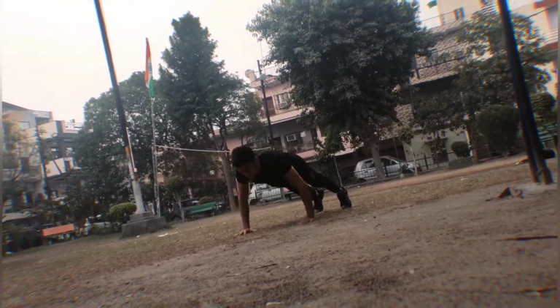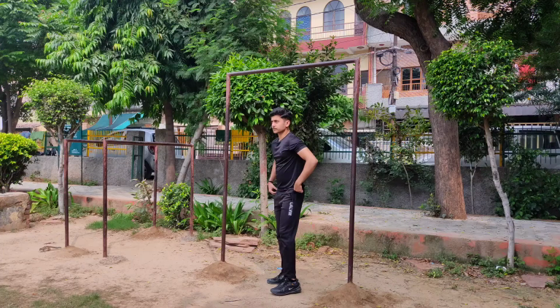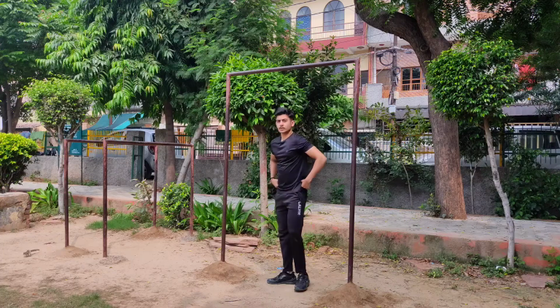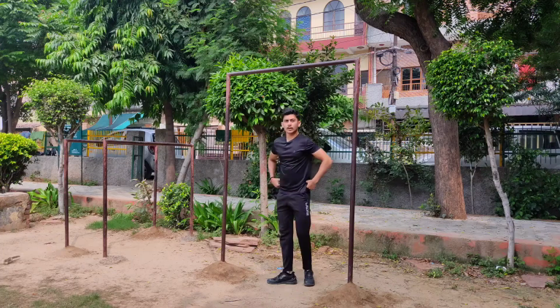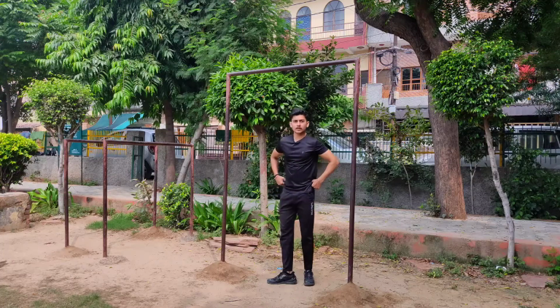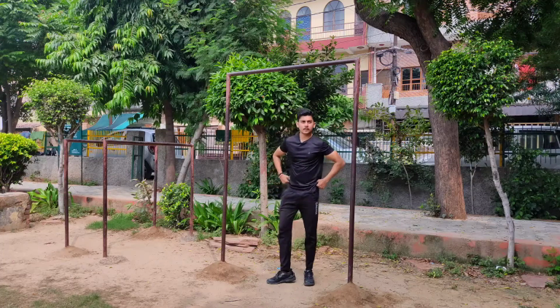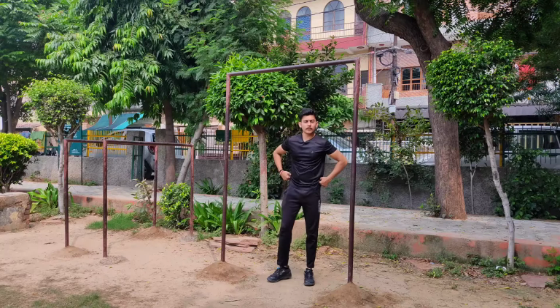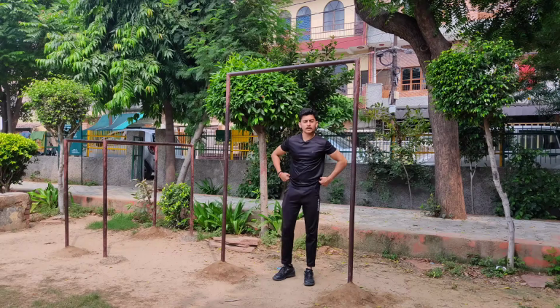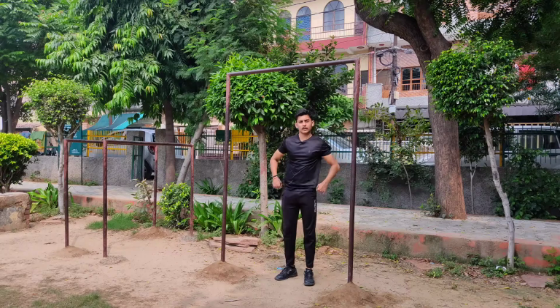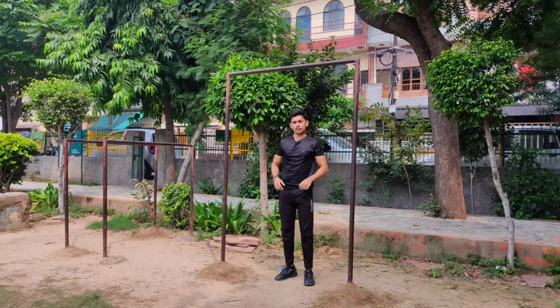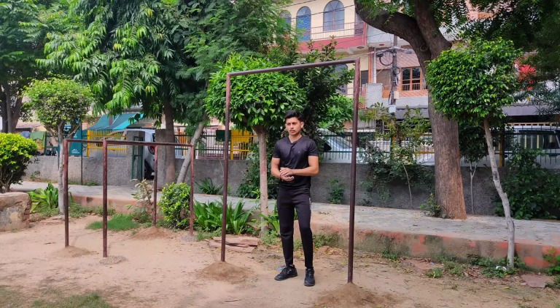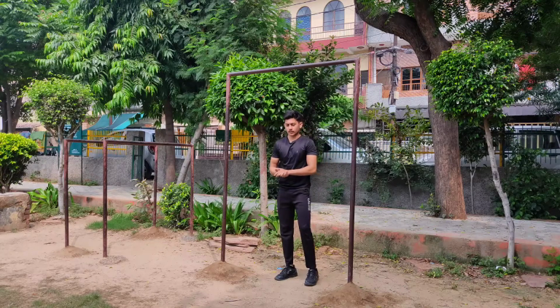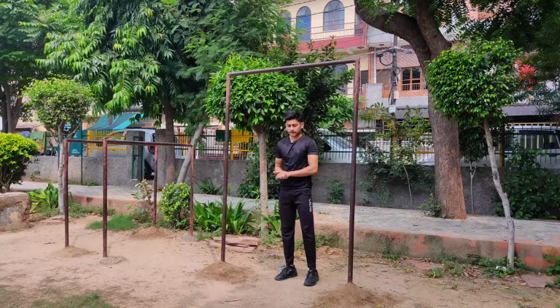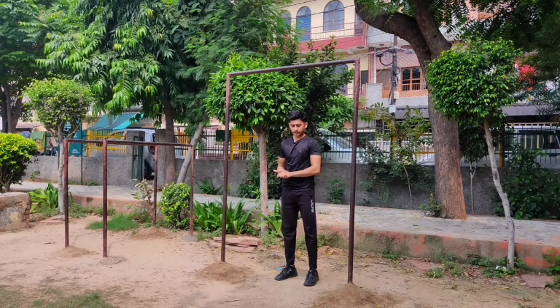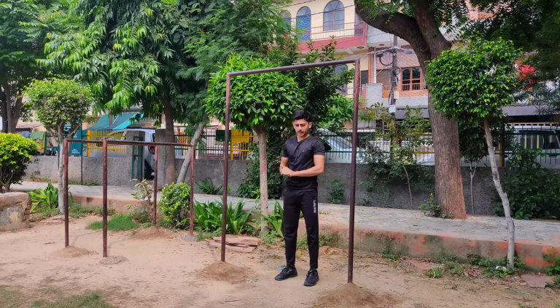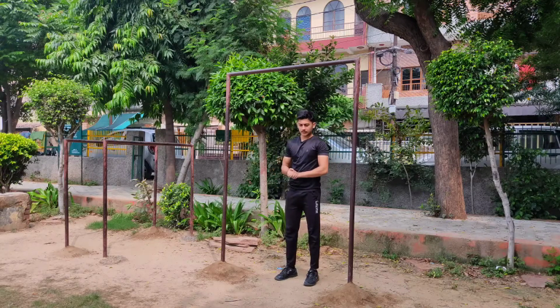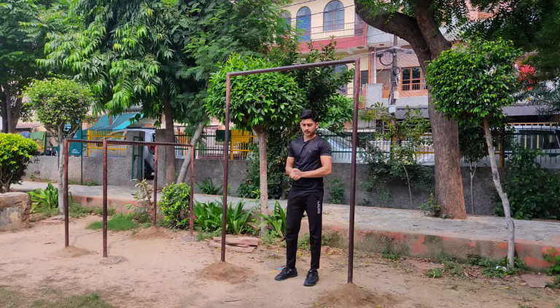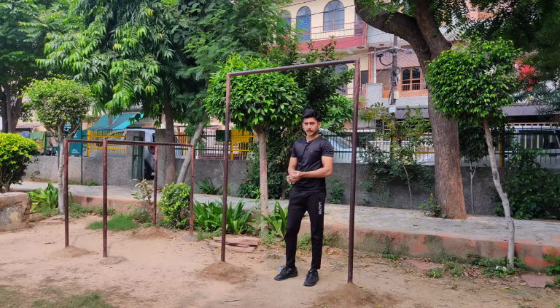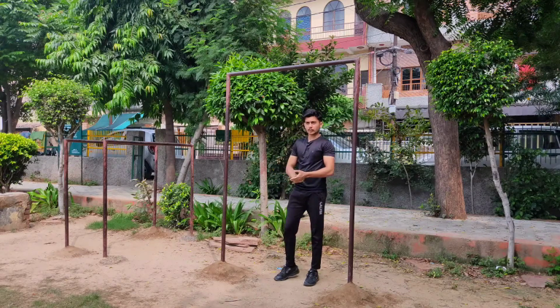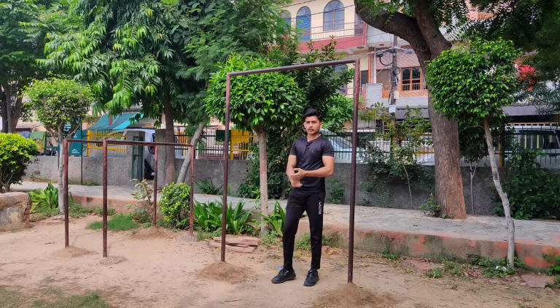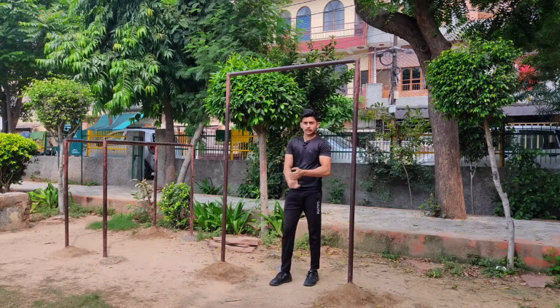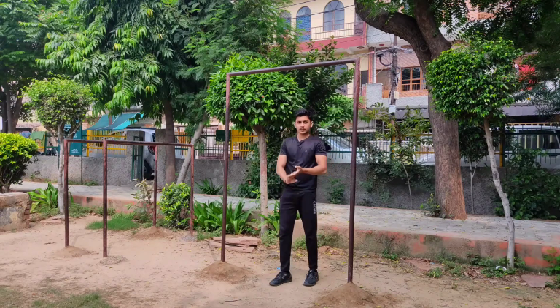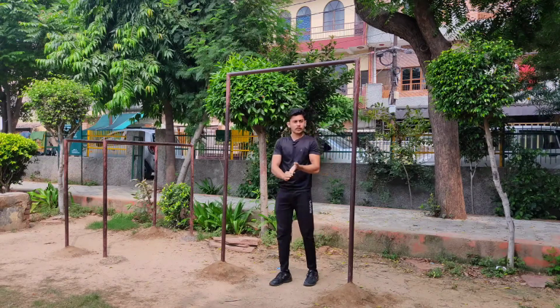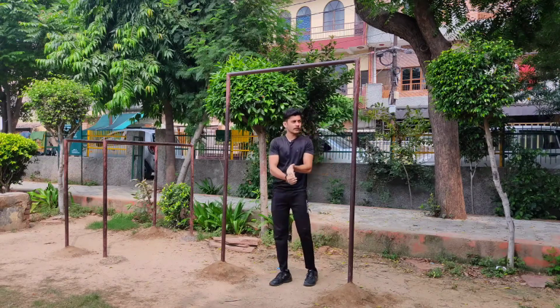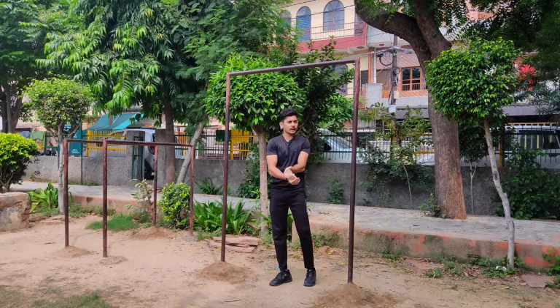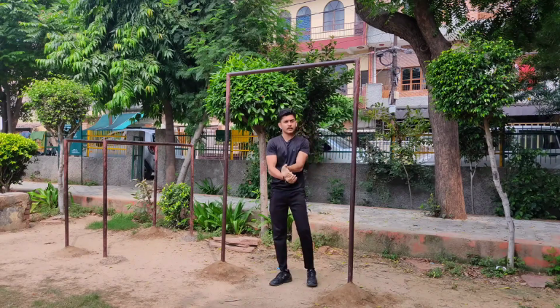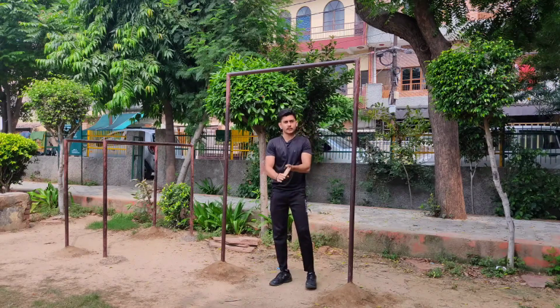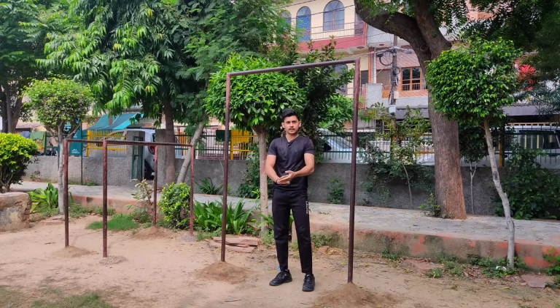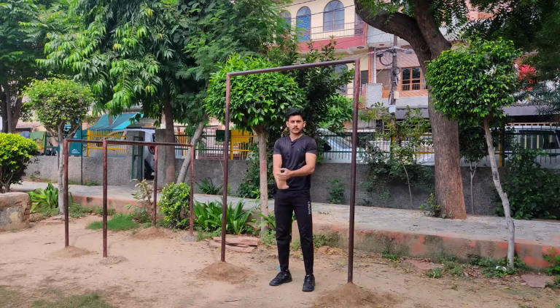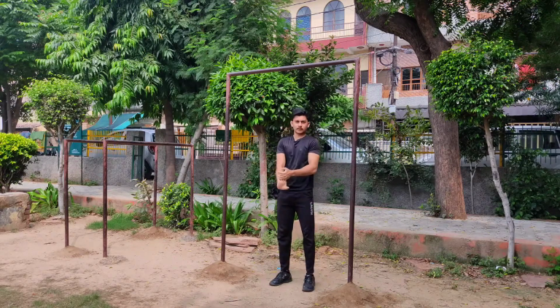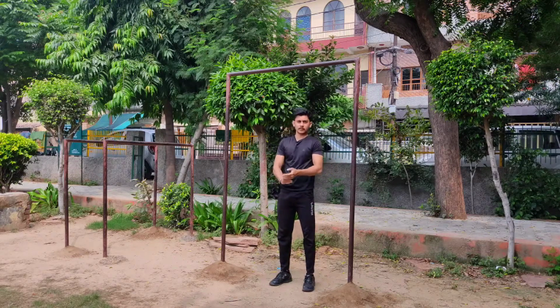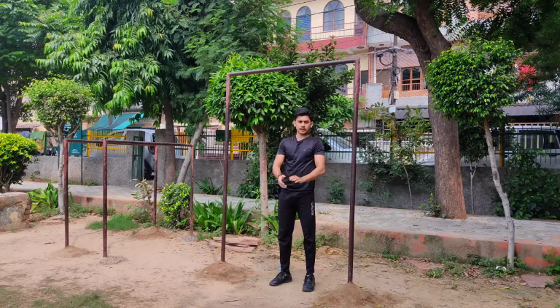So guys, we start our workout. First of all, wrist mobility and stretching.